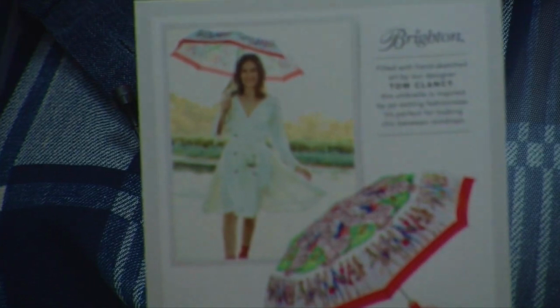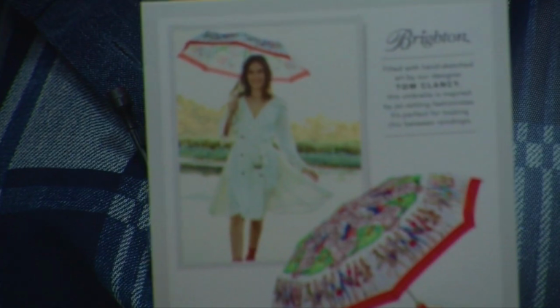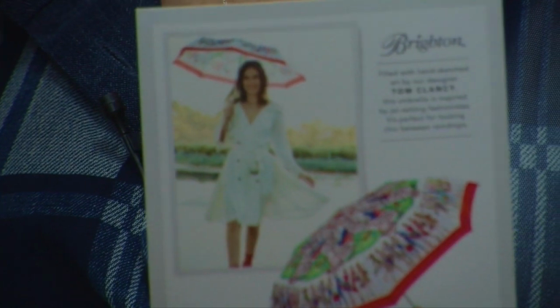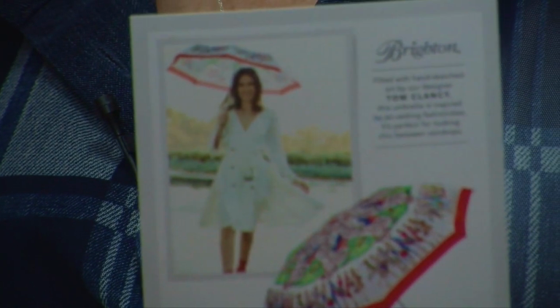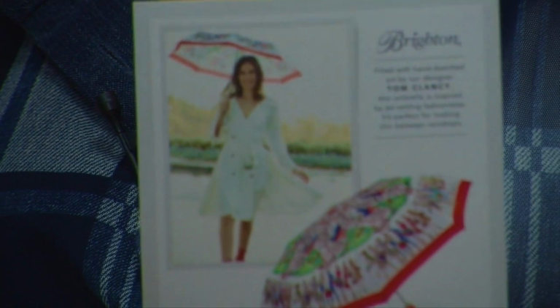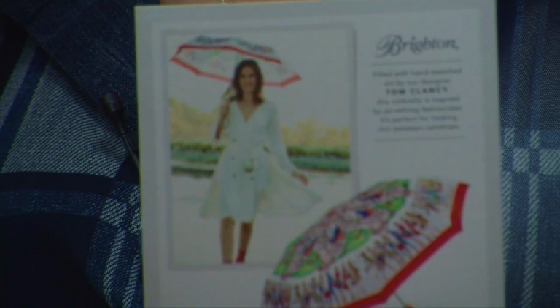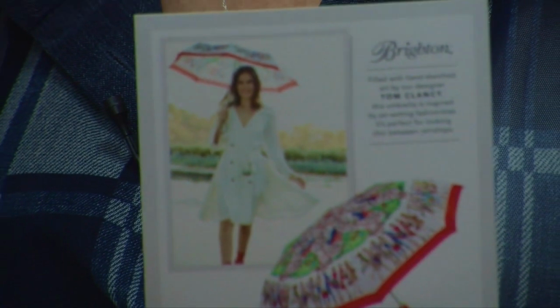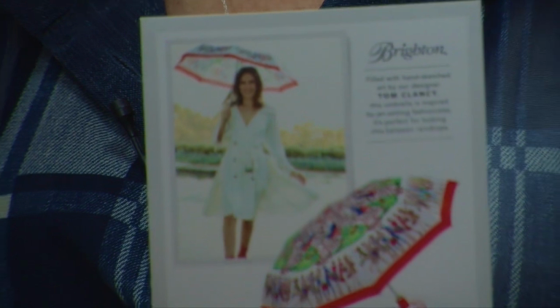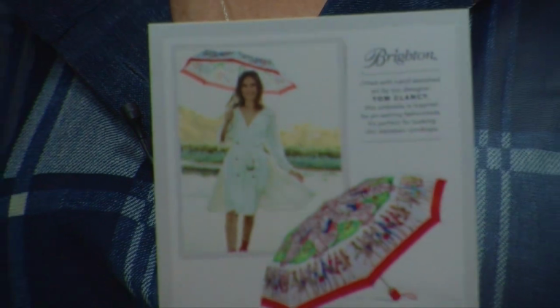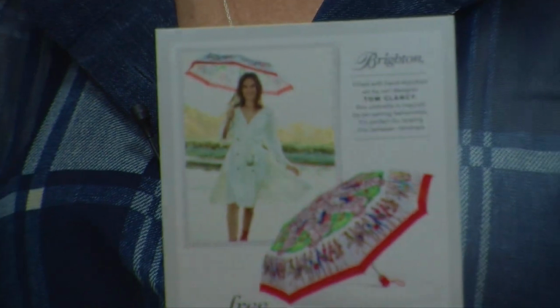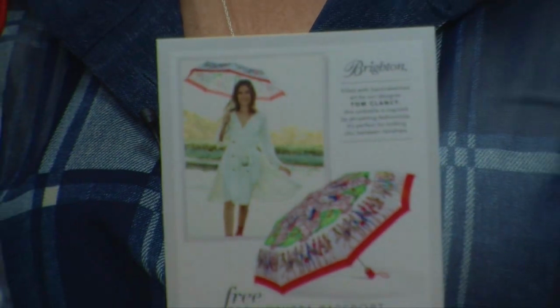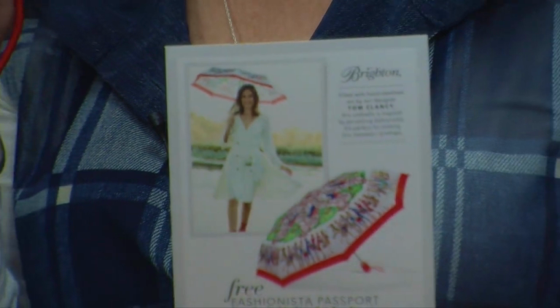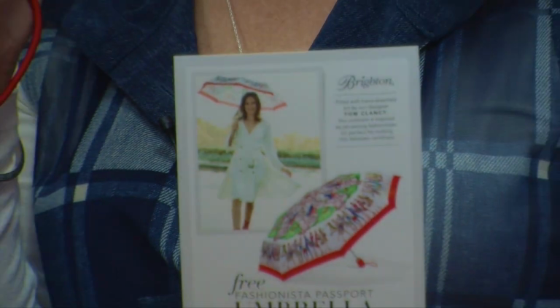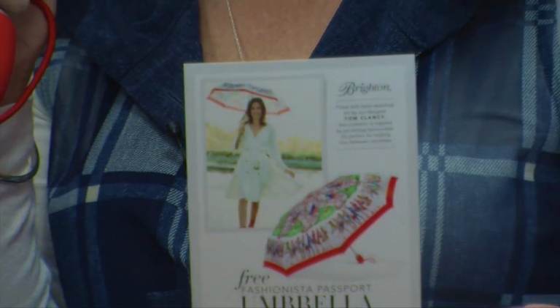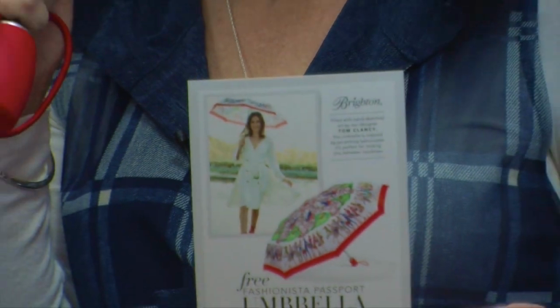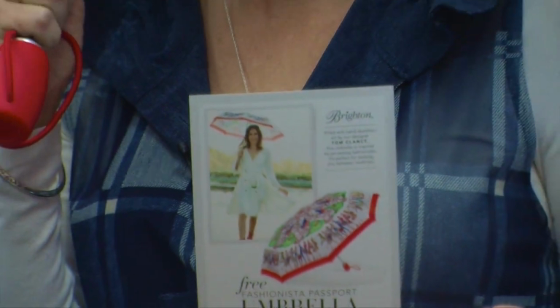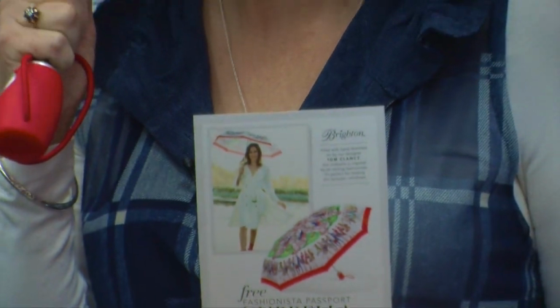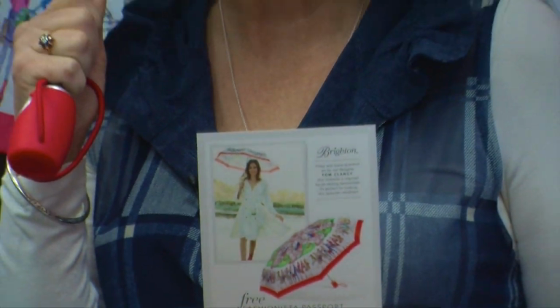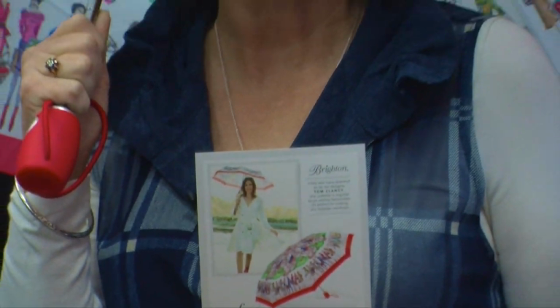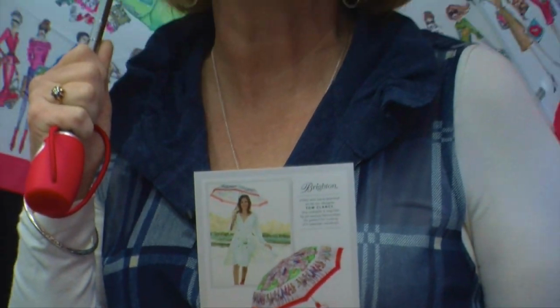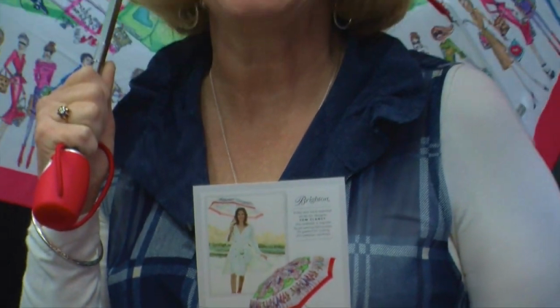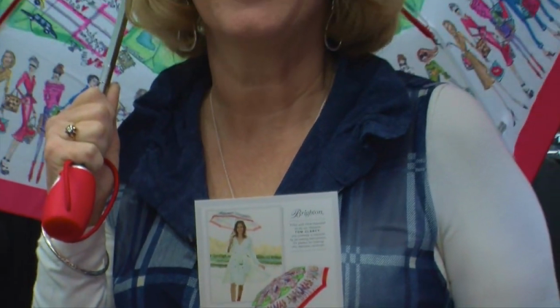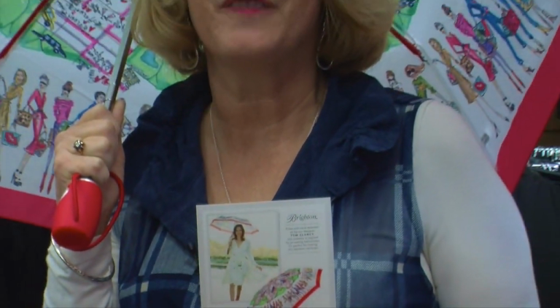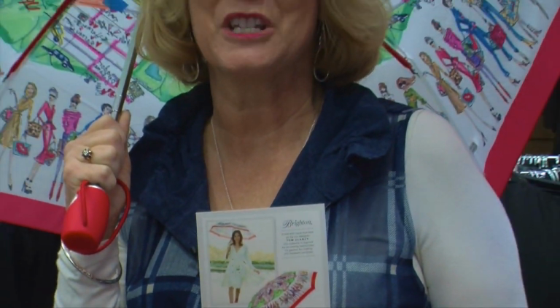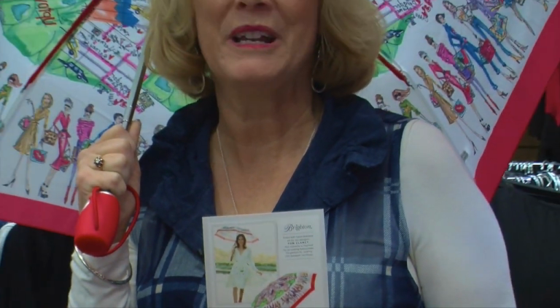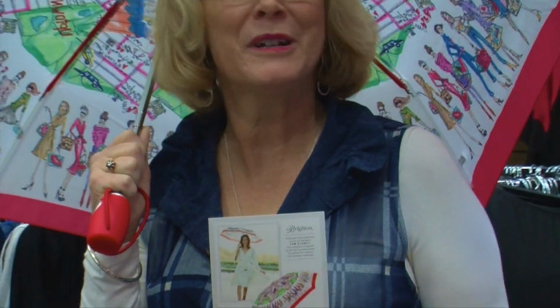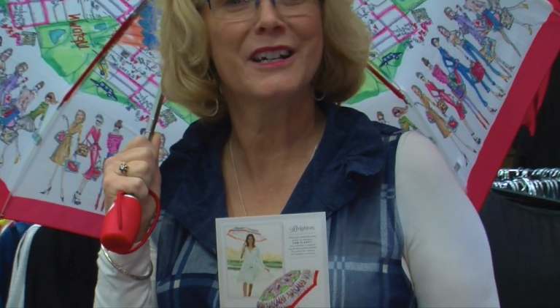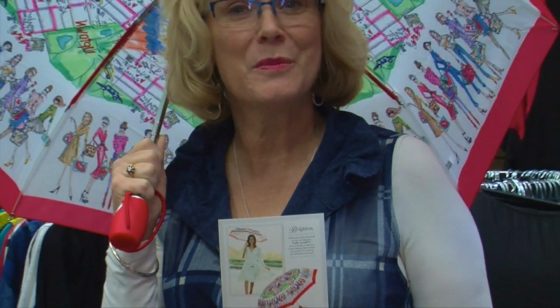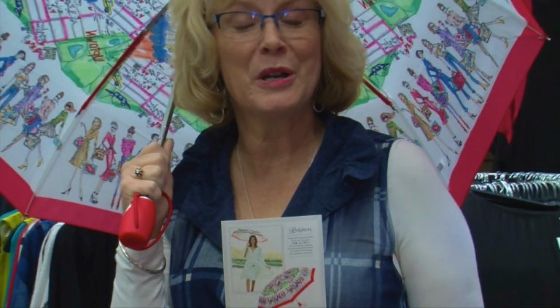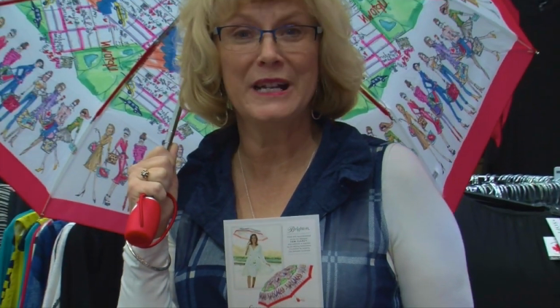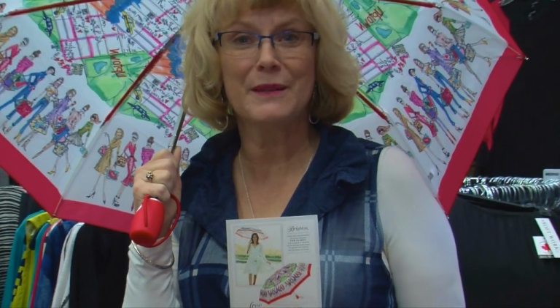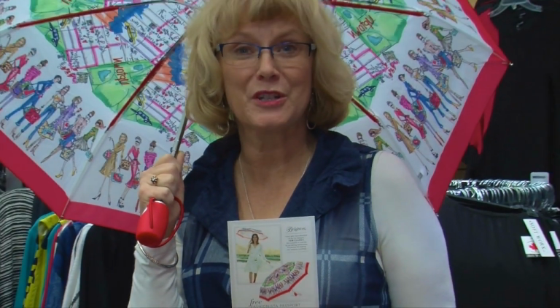Hi, I'm Denise Shornick from Nadine's, and first thing this week on our Fashion Minute I want to tell you about our Brighton special.